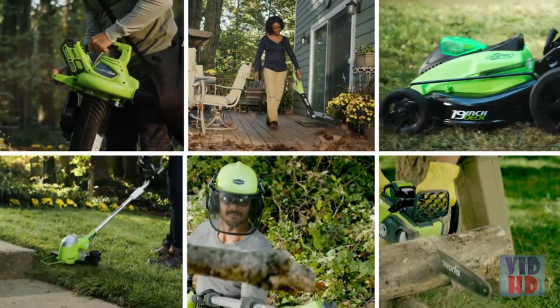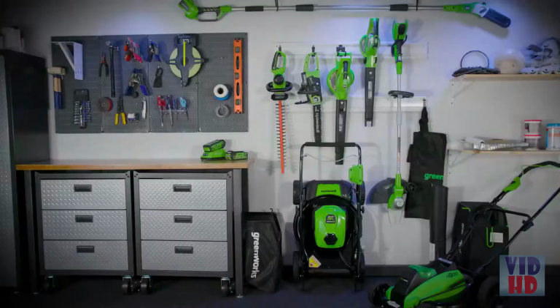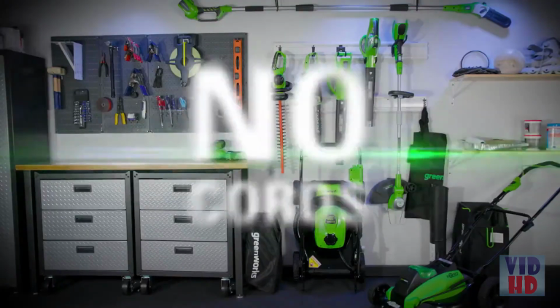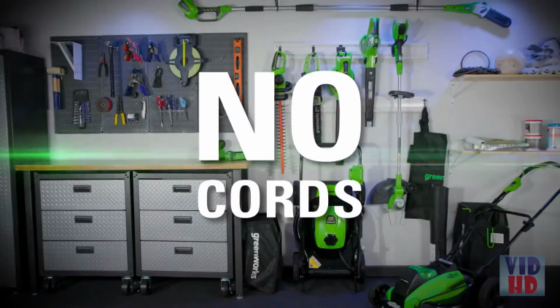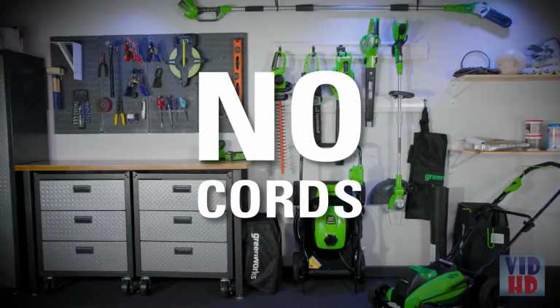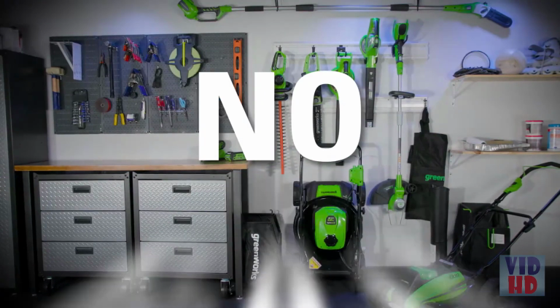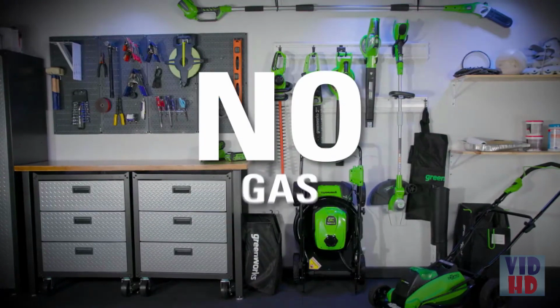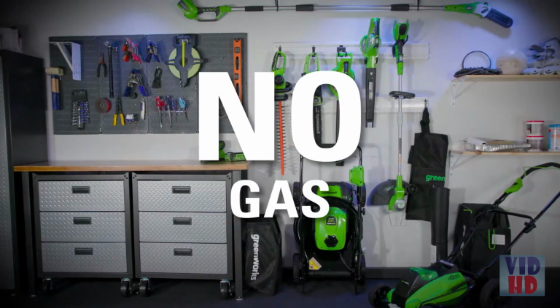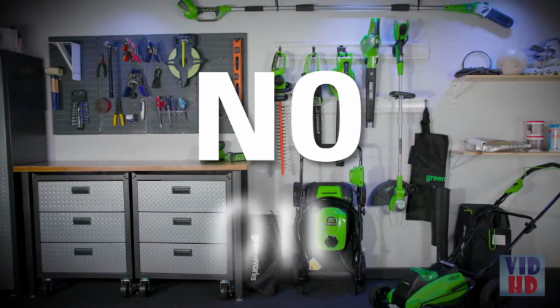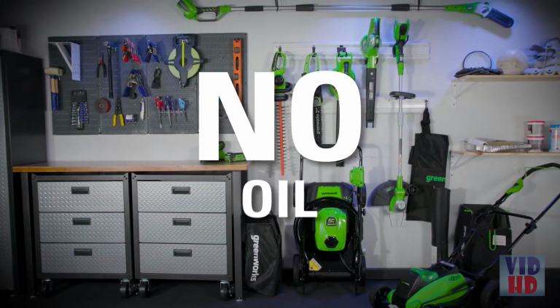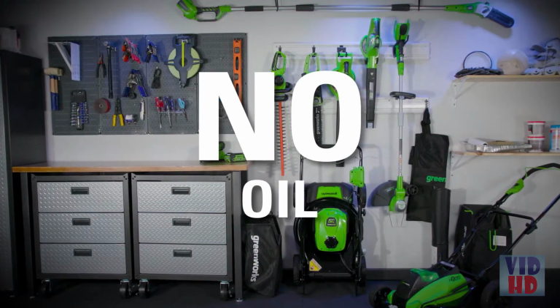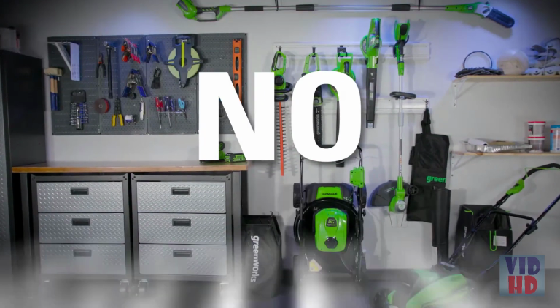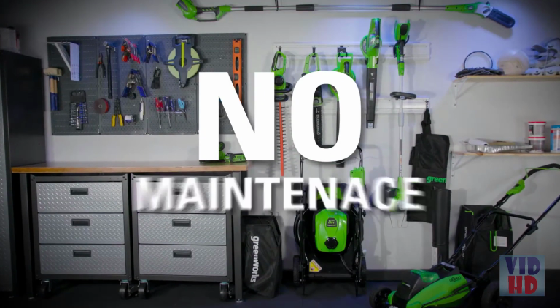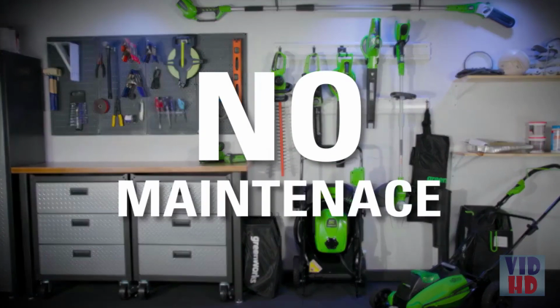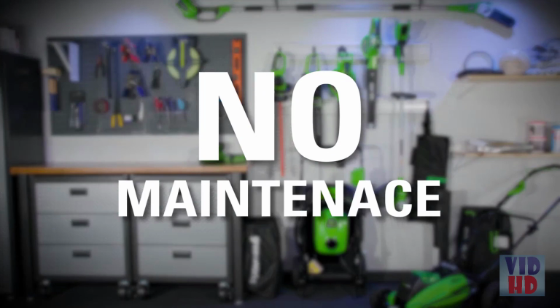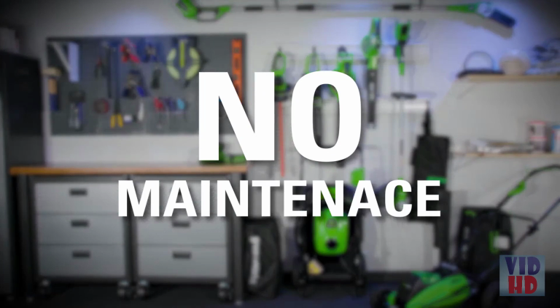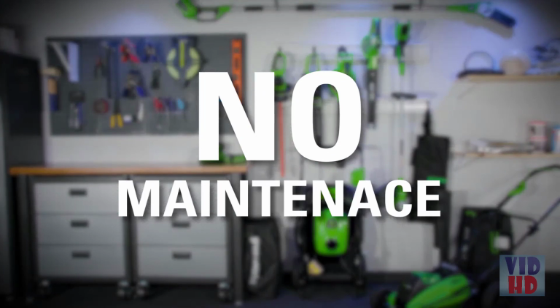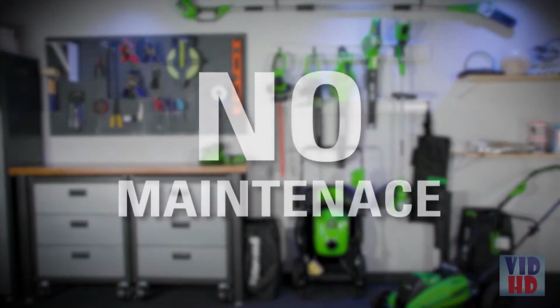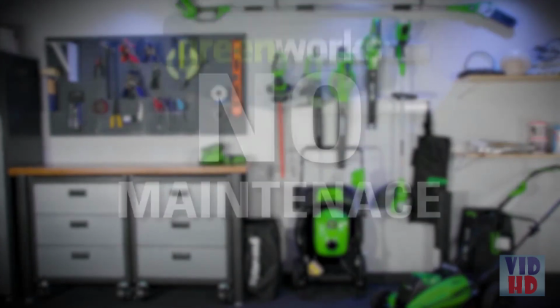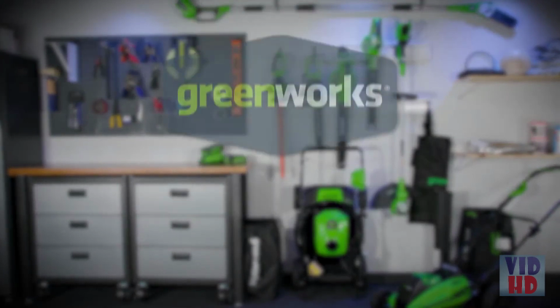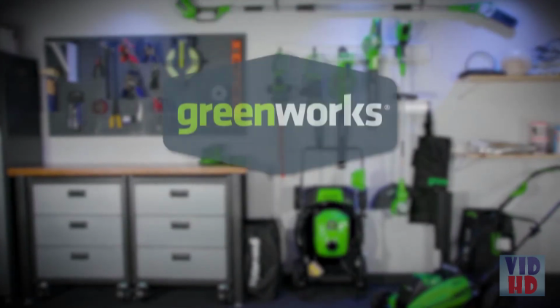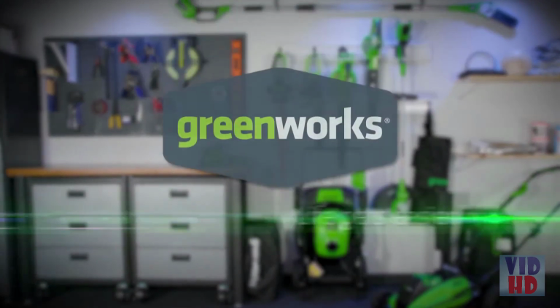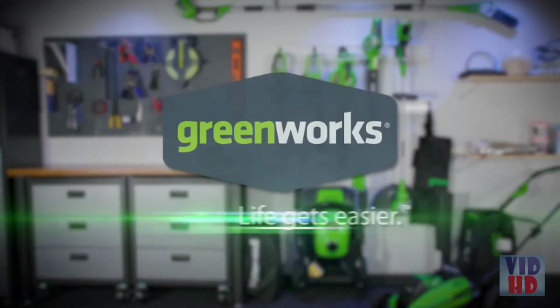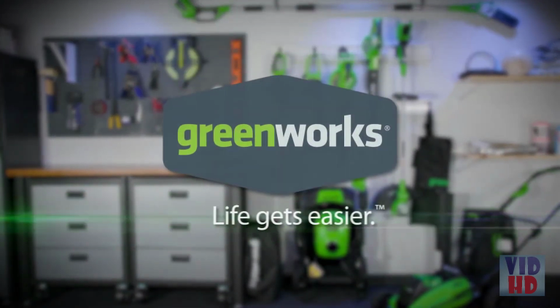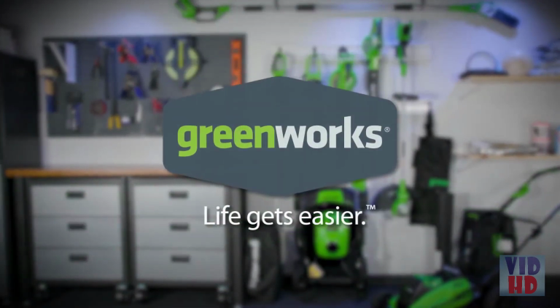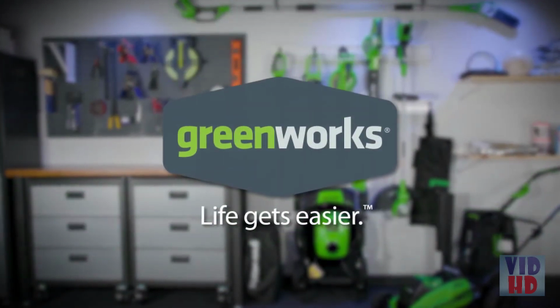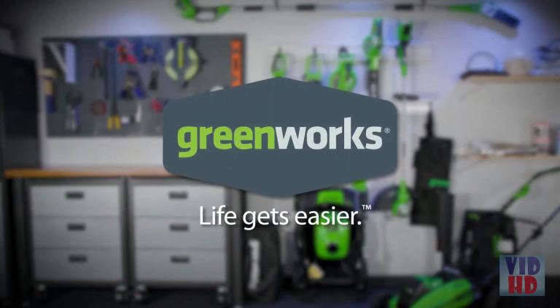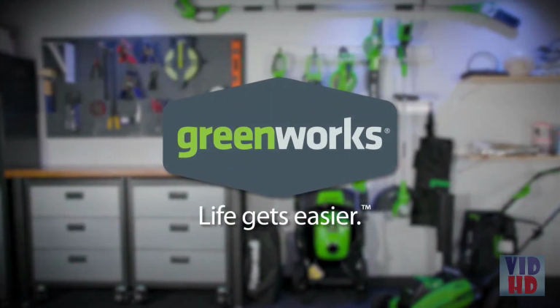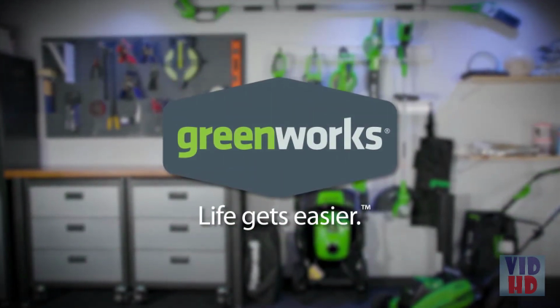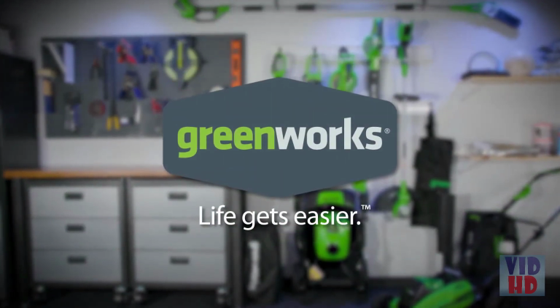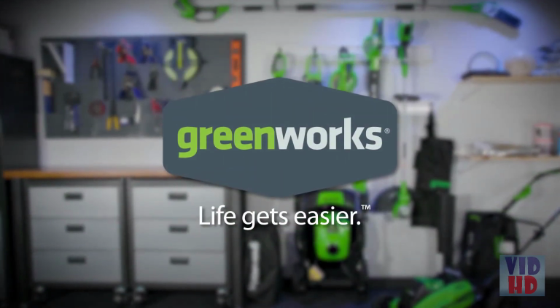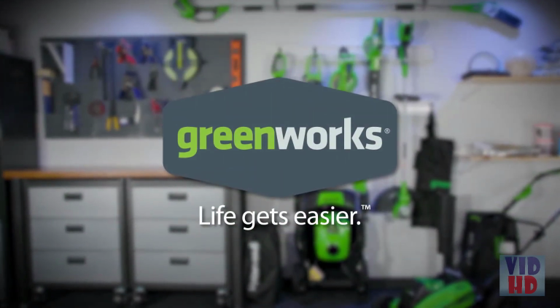No cords. No gas. No oil. No maintenance. Greenworks — Life gets easier.